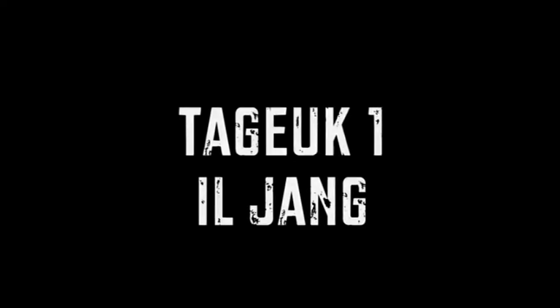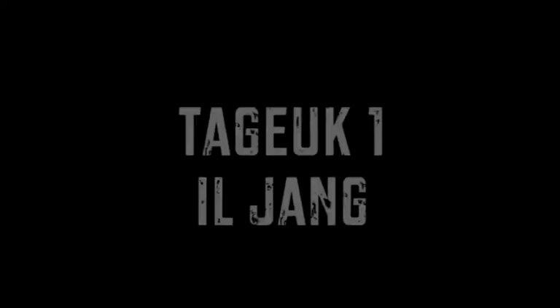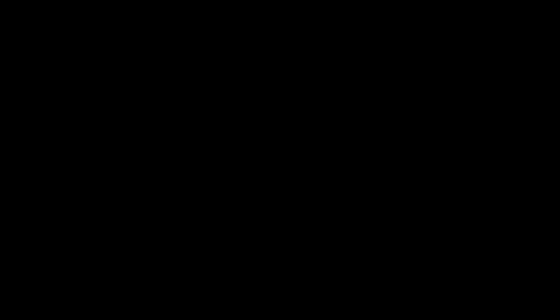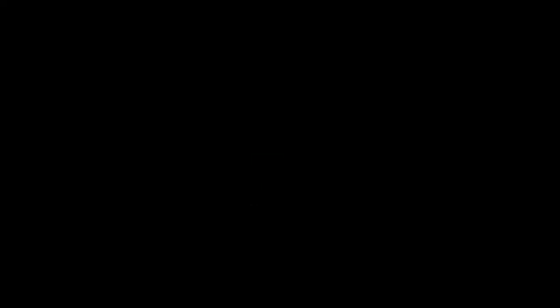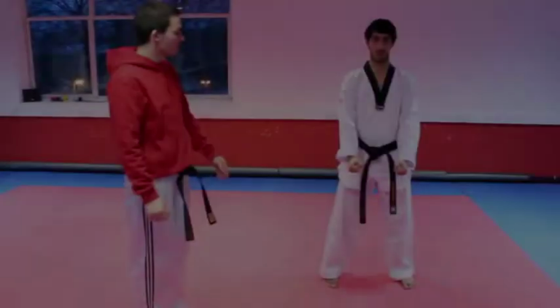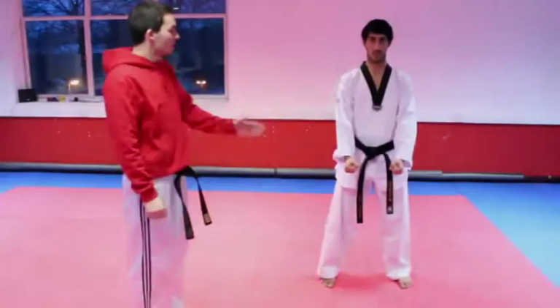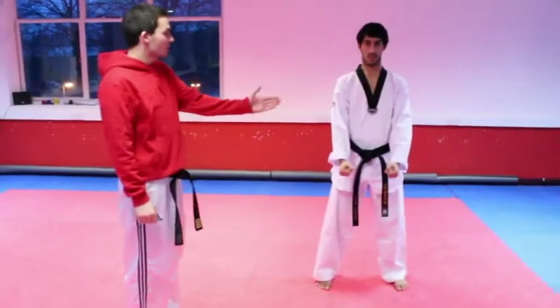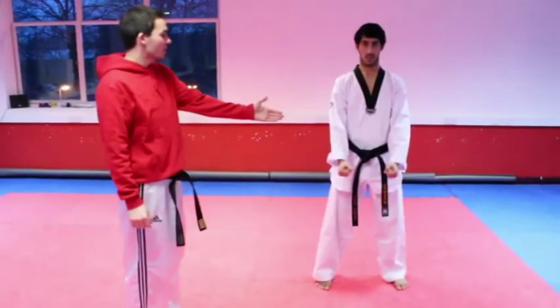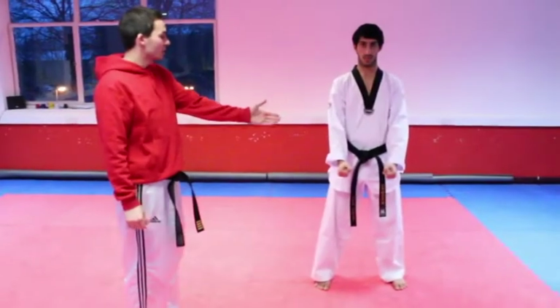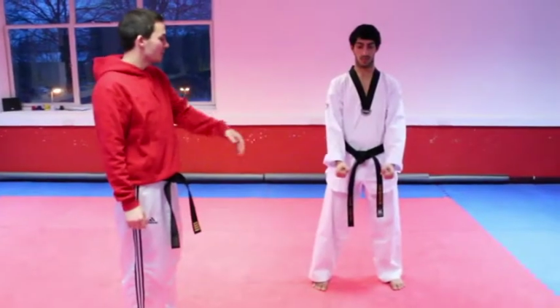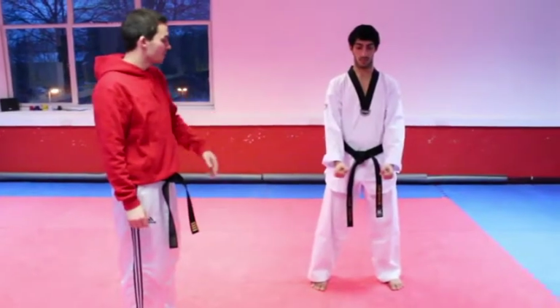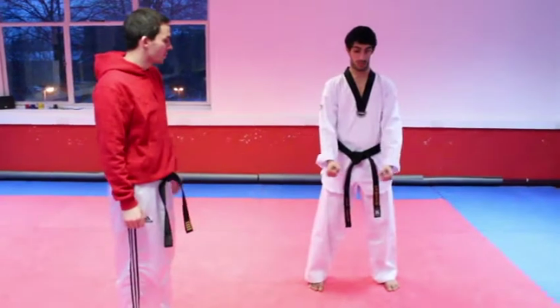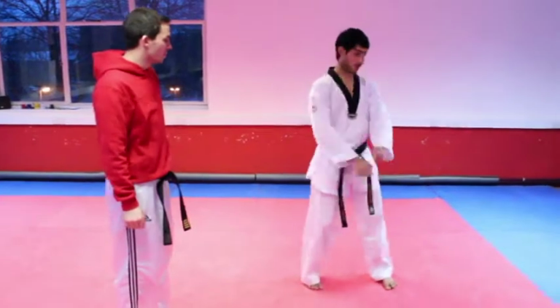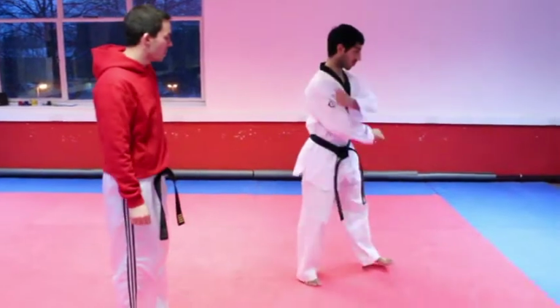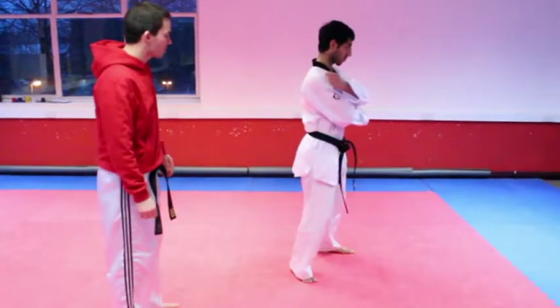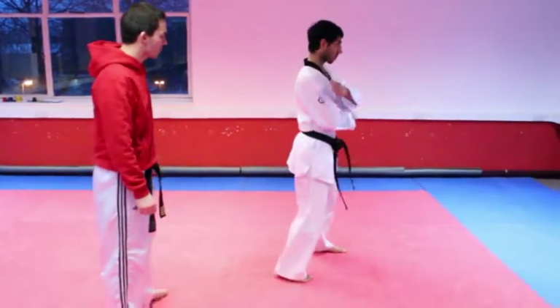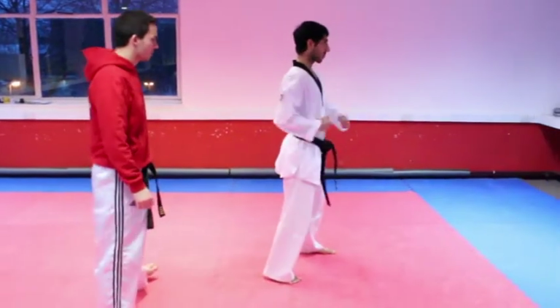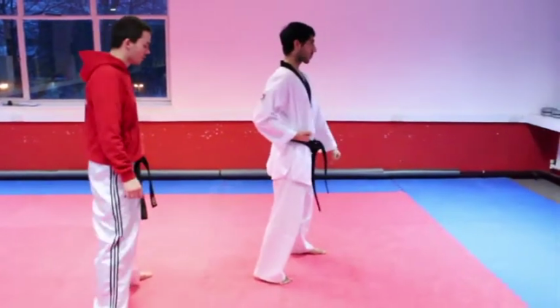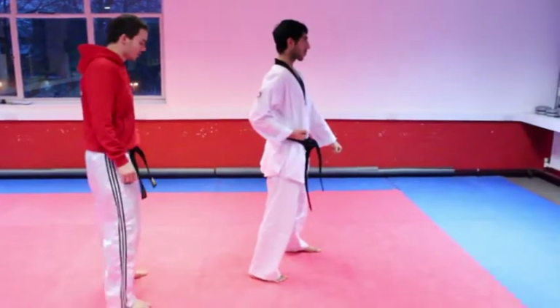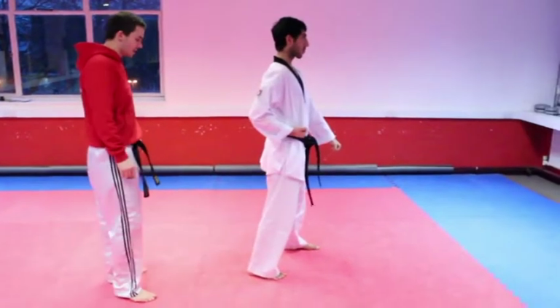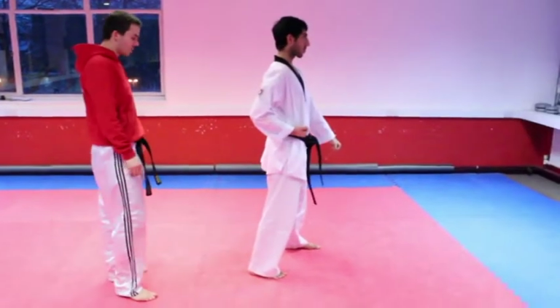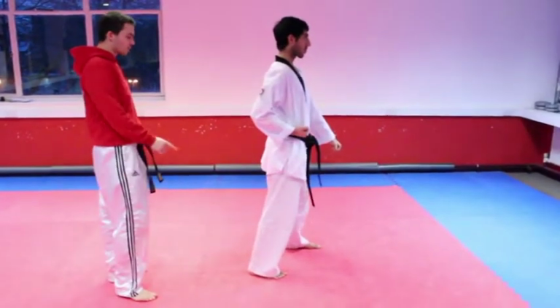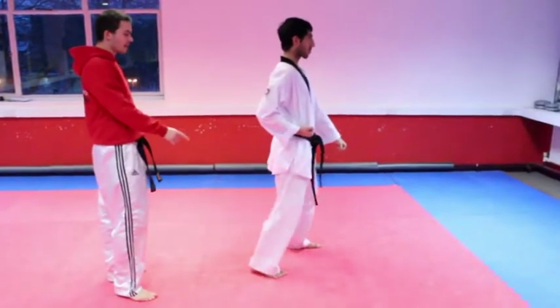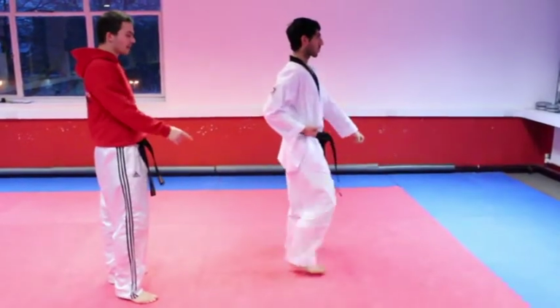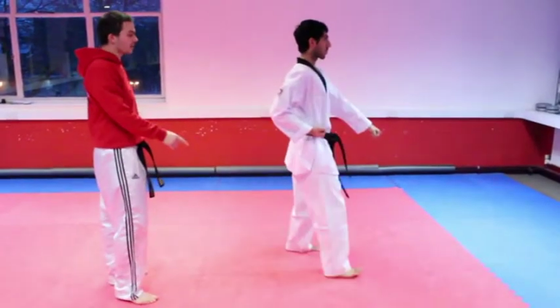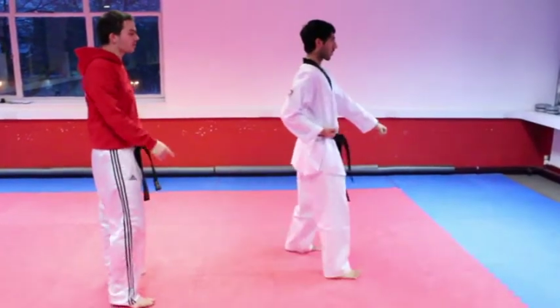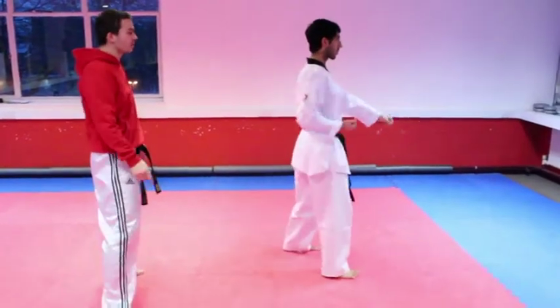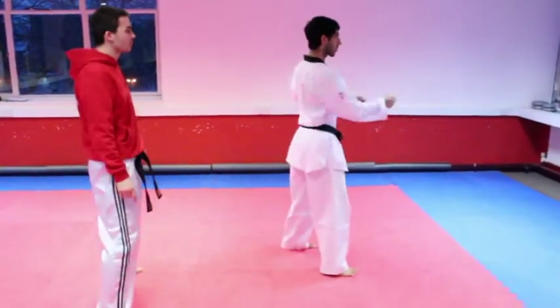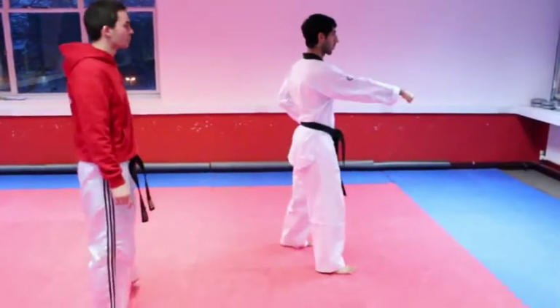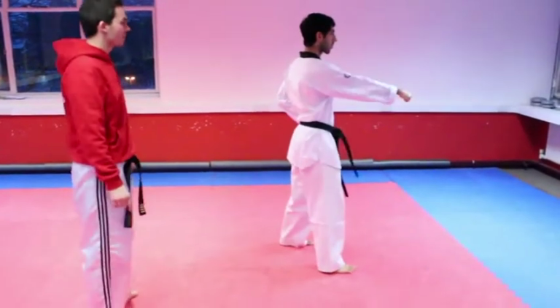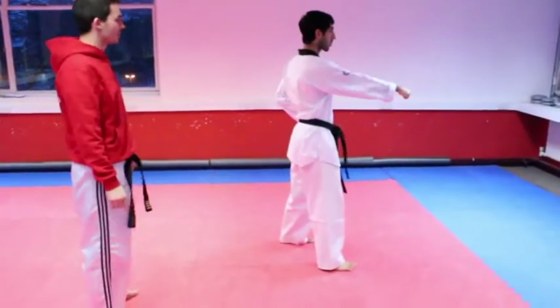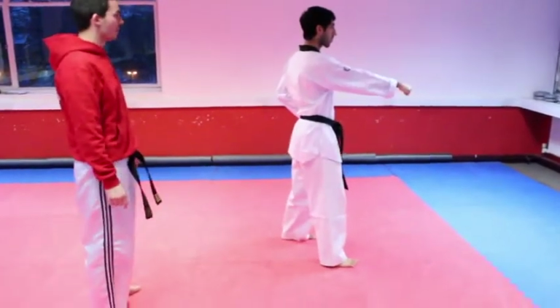Tag number one: turn to the left, low block, step forward with the right leg, reverse punch right arm.